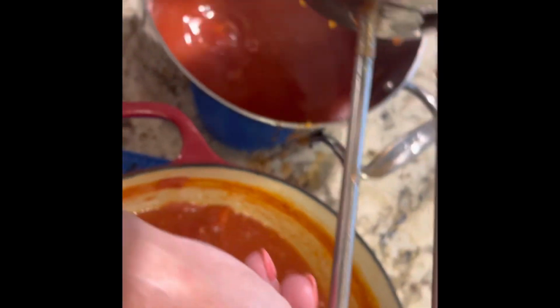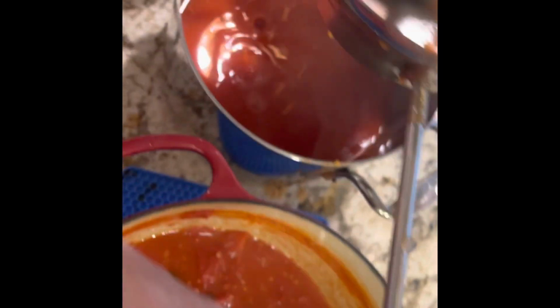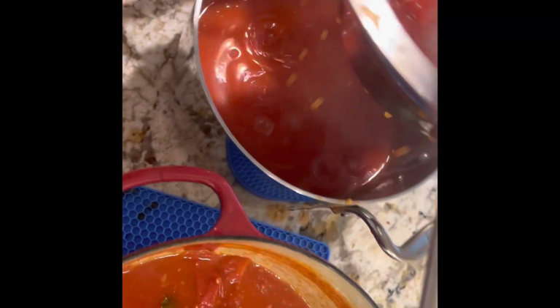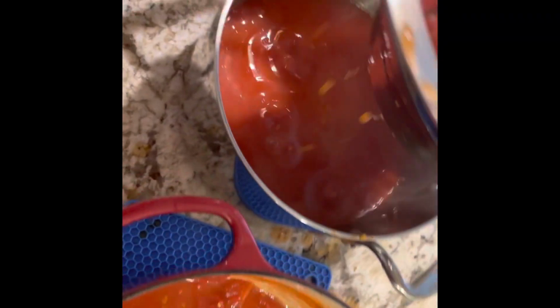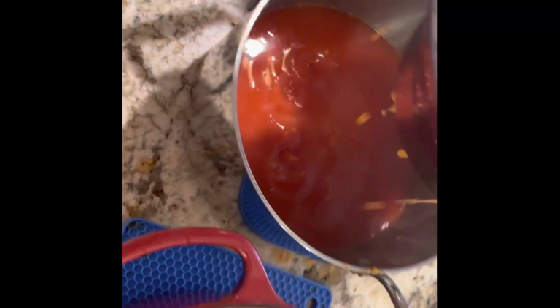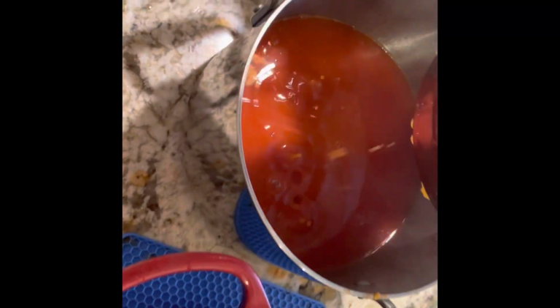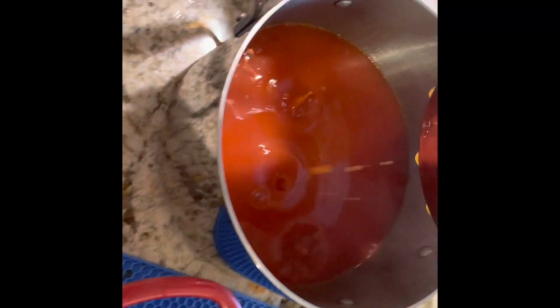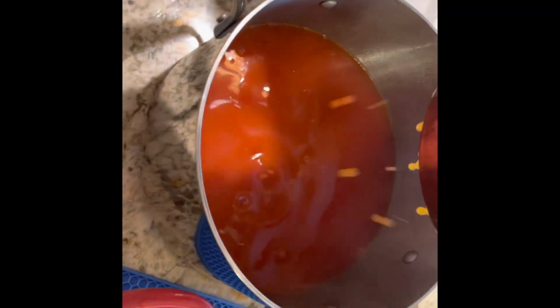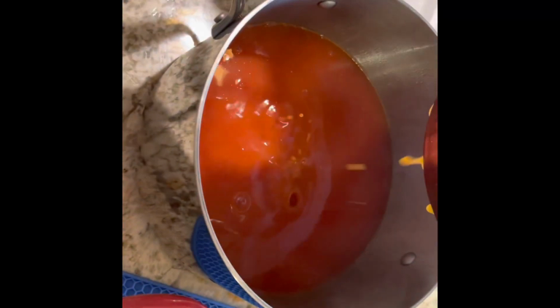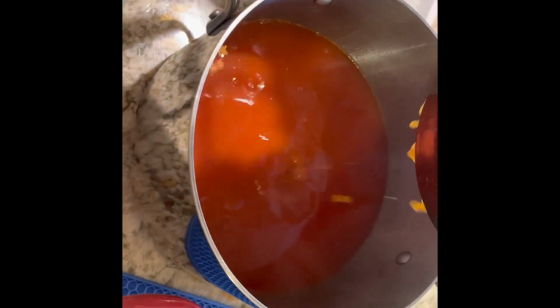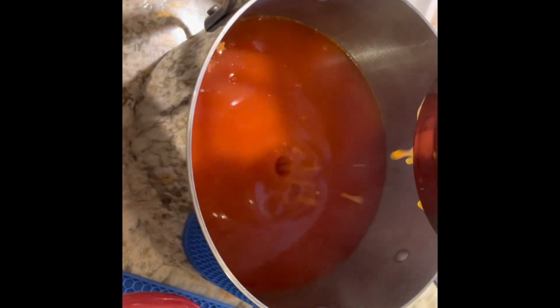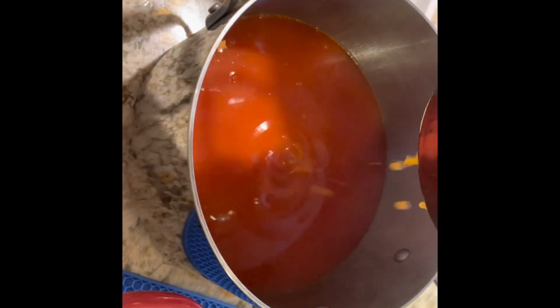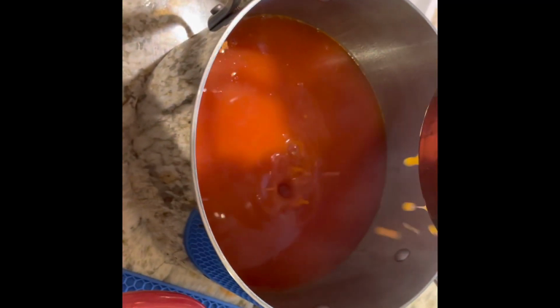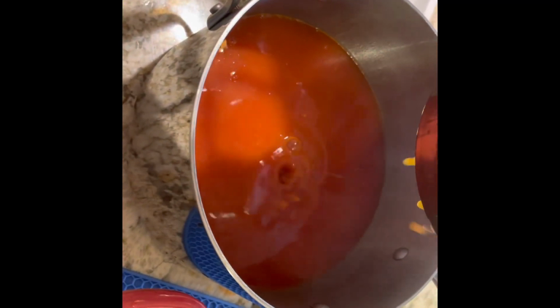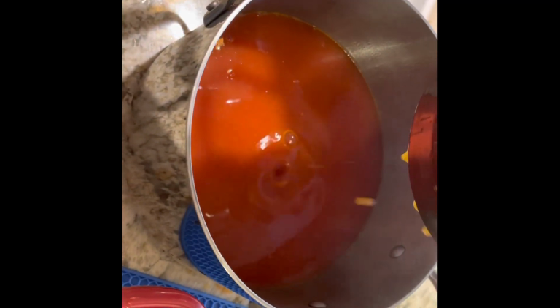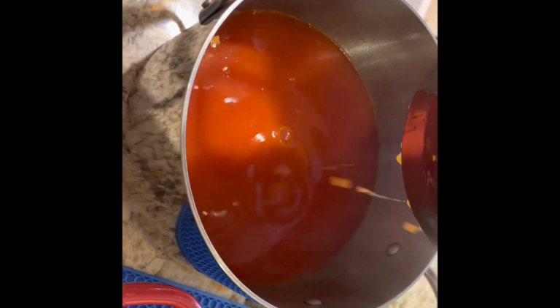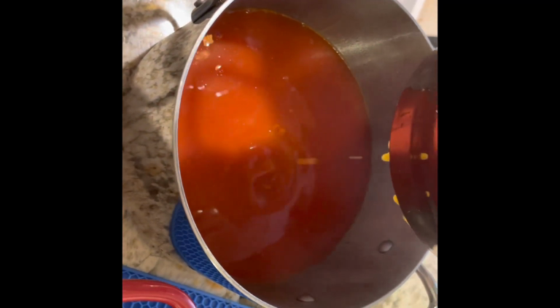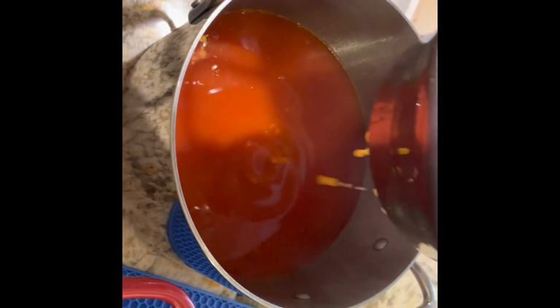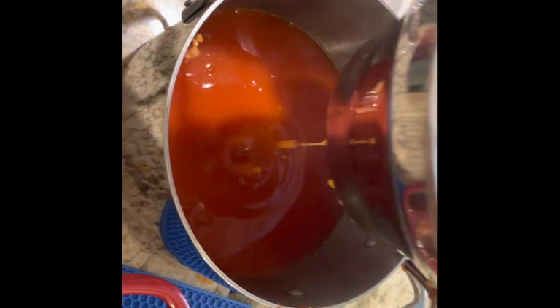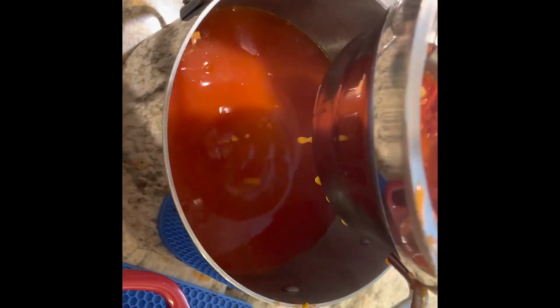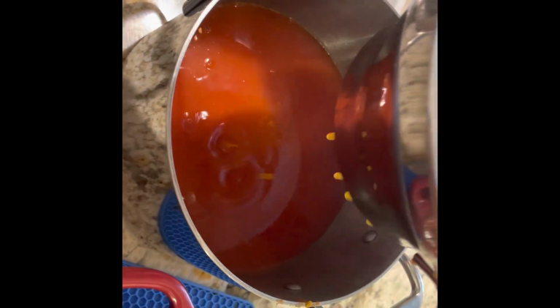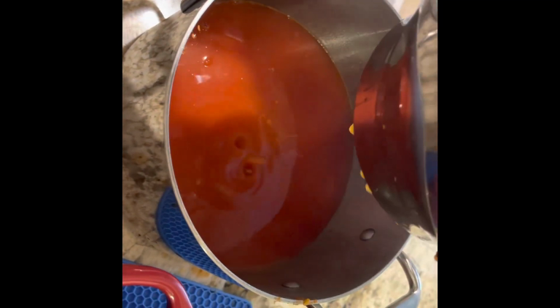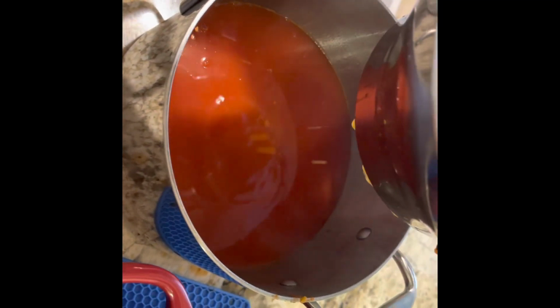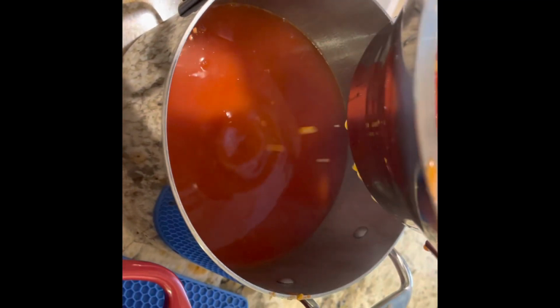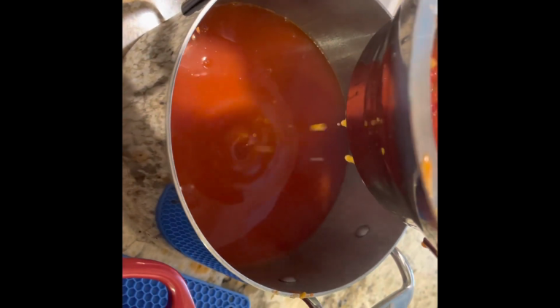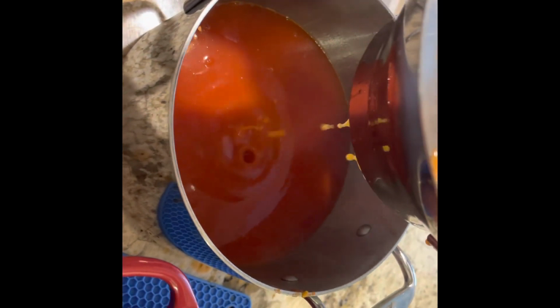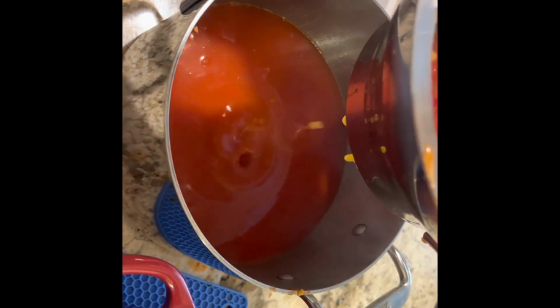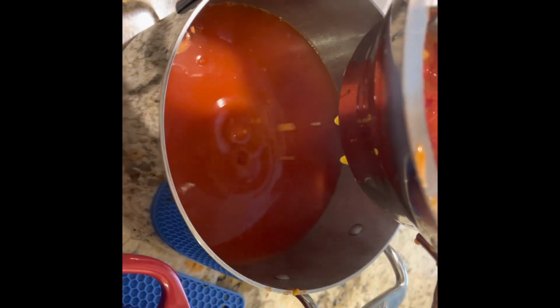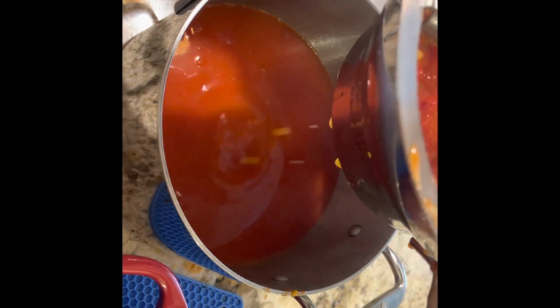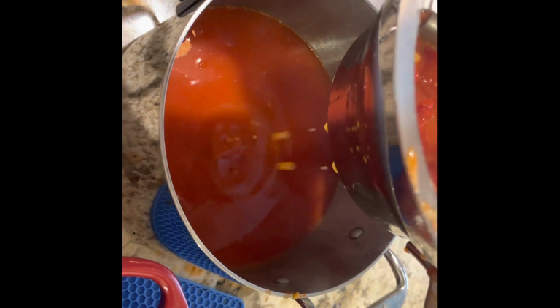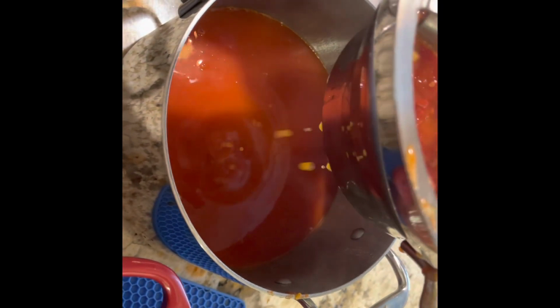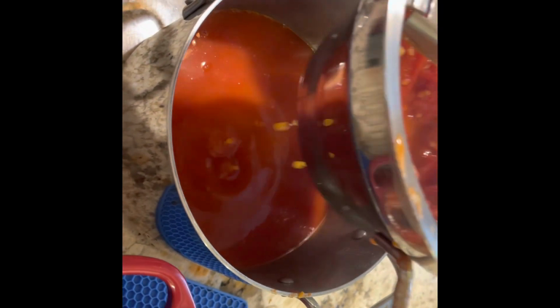It looks like tomato soup! I'm going to cook that a little bit more on the bottom to make it thicker.